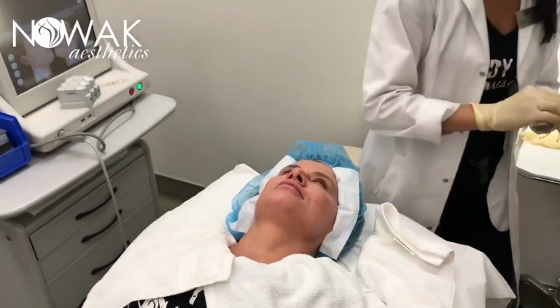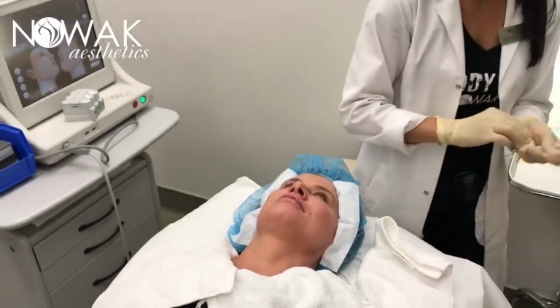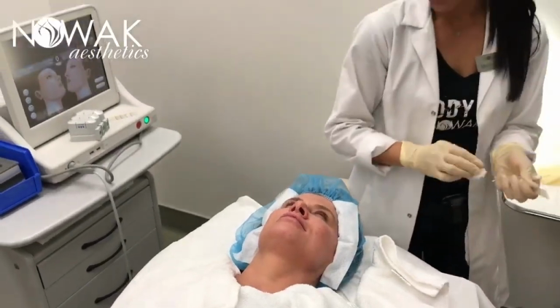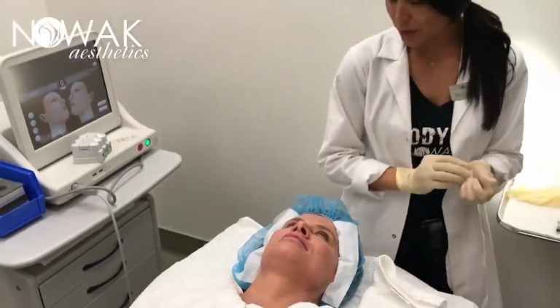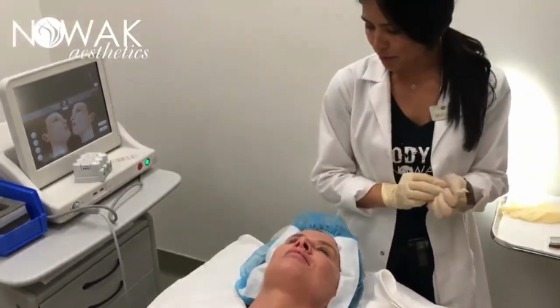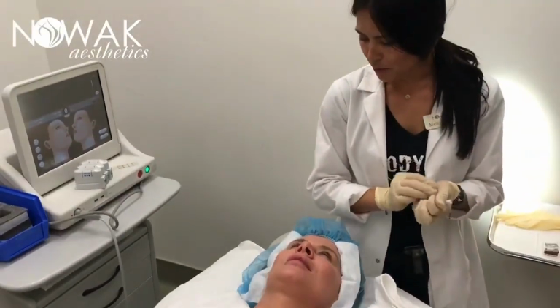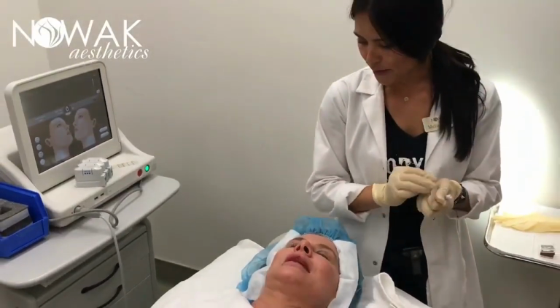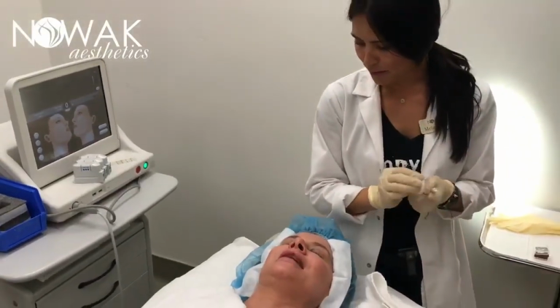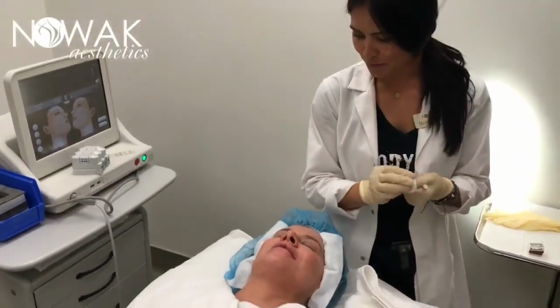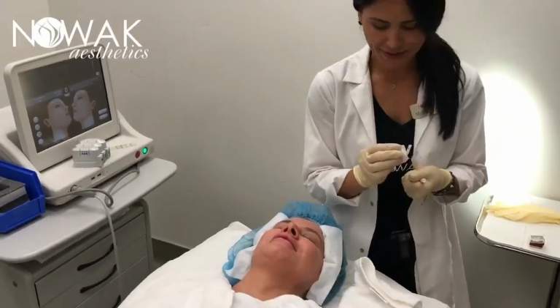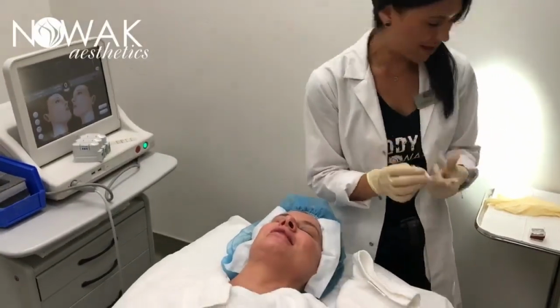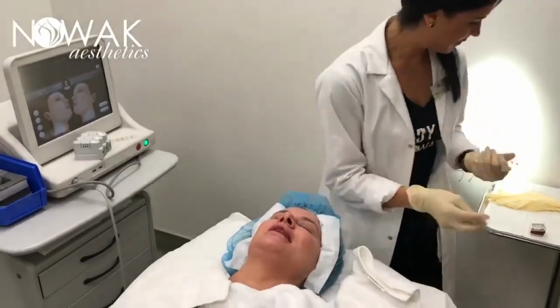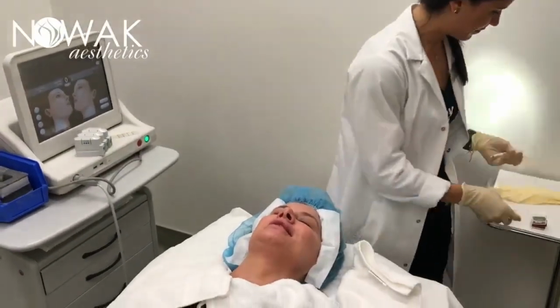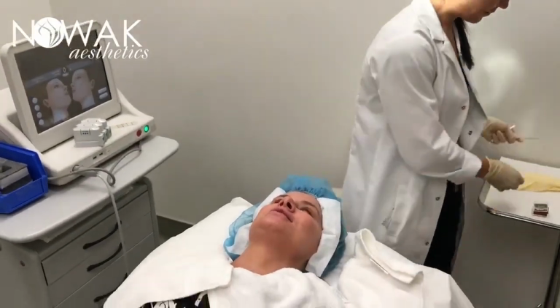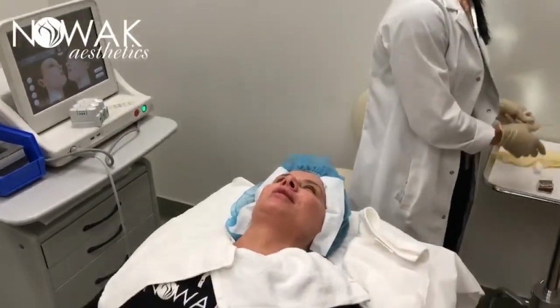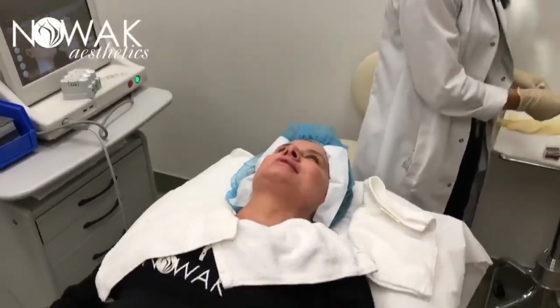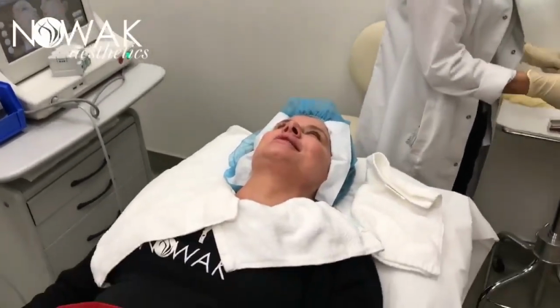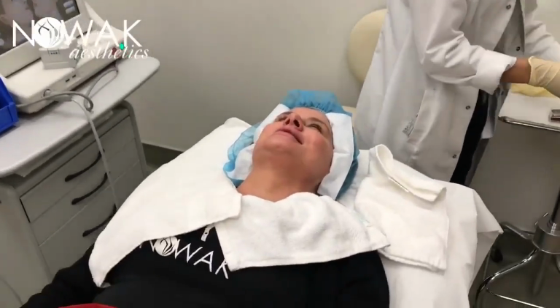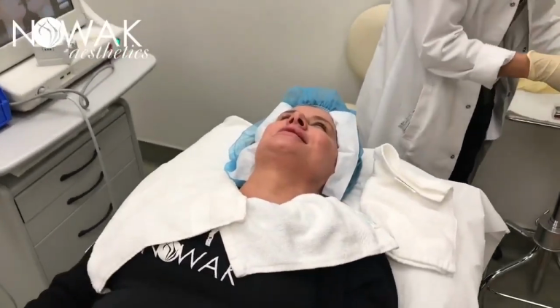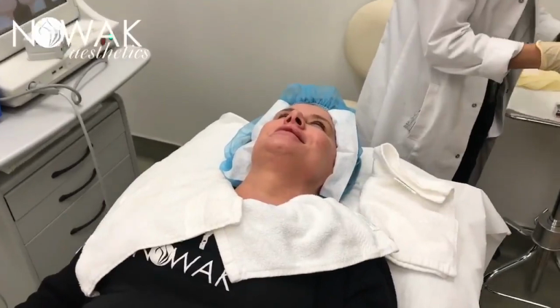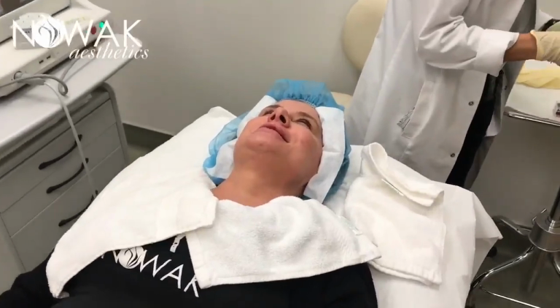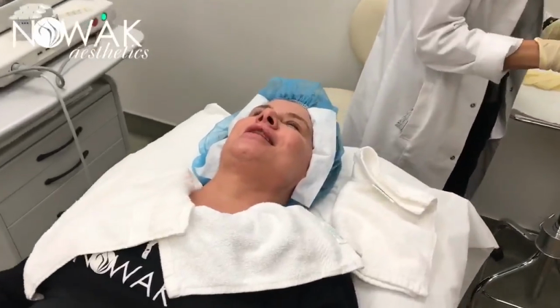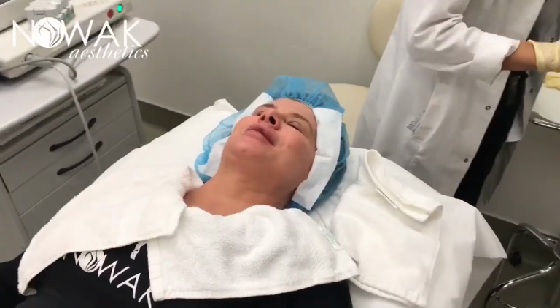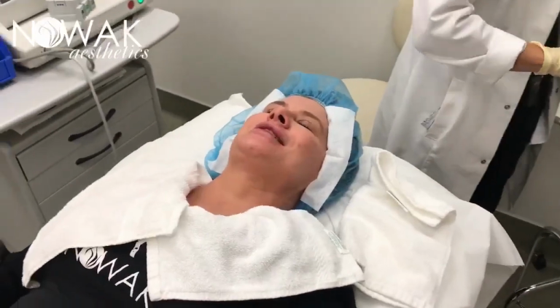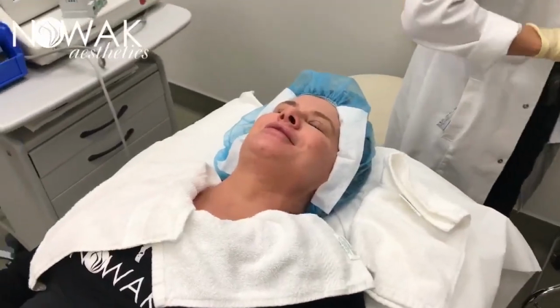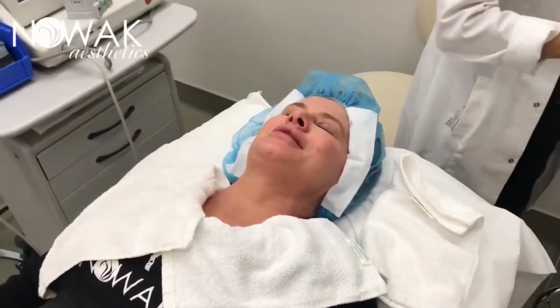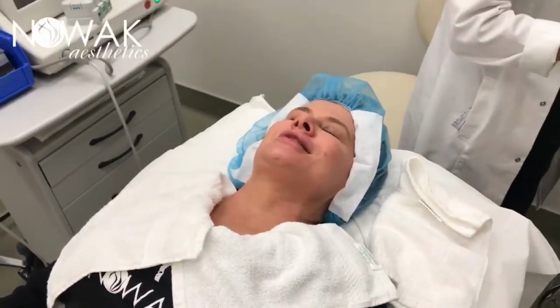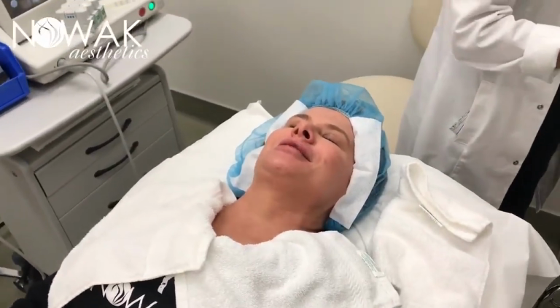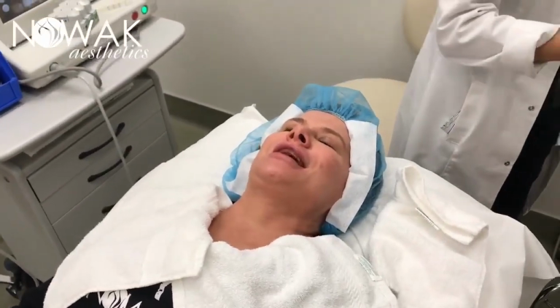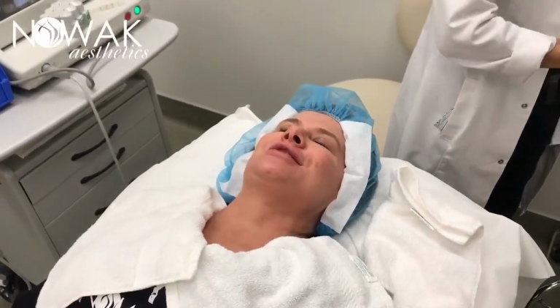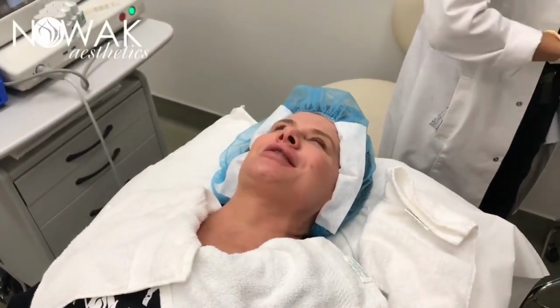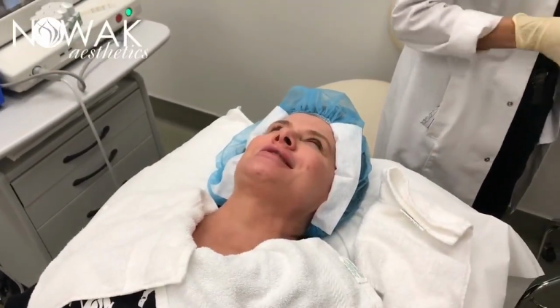You've had this treatment before, right? I have. I've never had the neck done, so I'm really excited to help because I do notice, you know, the aging process.